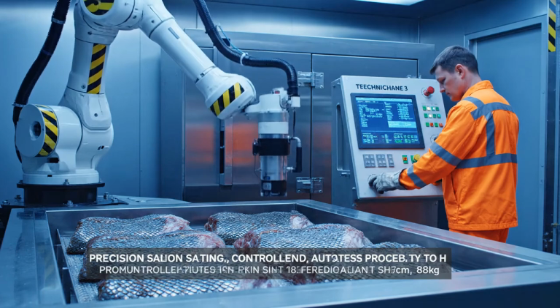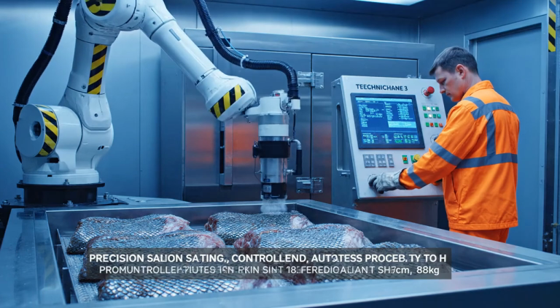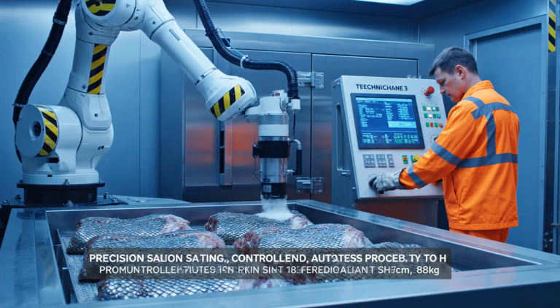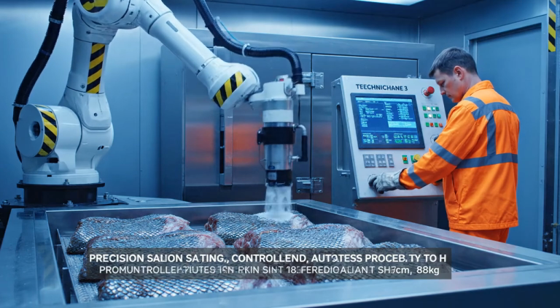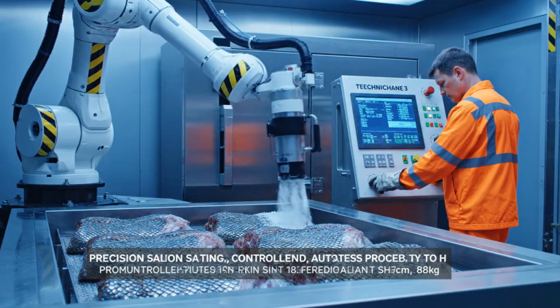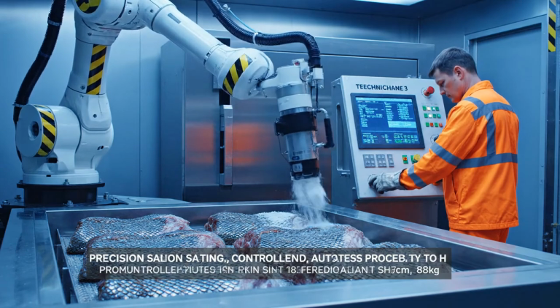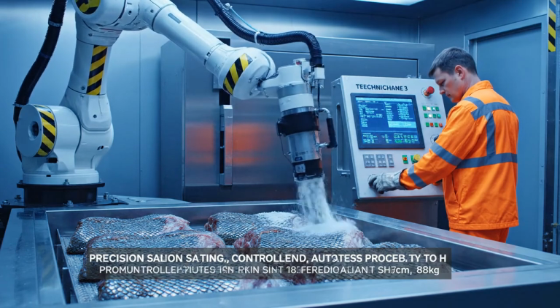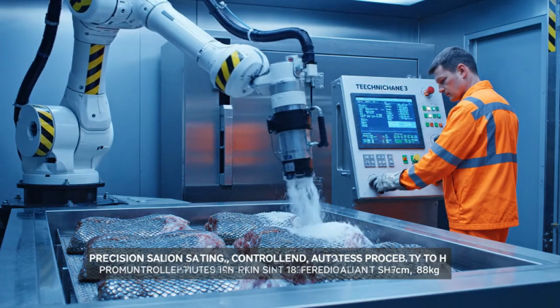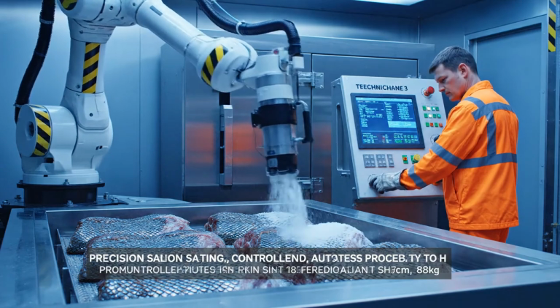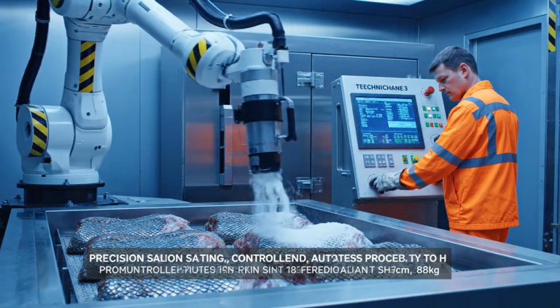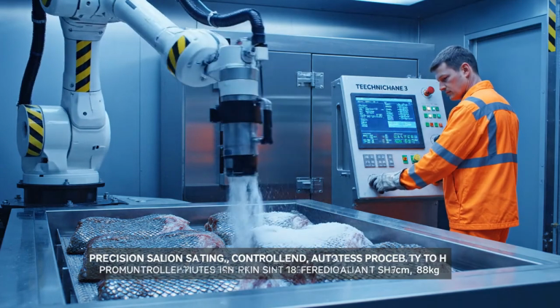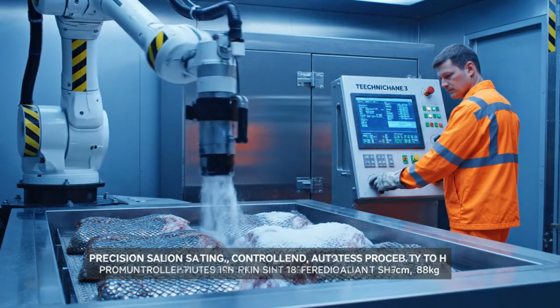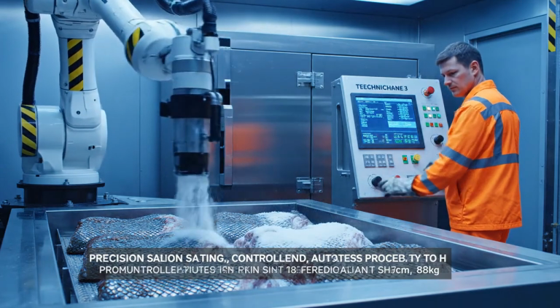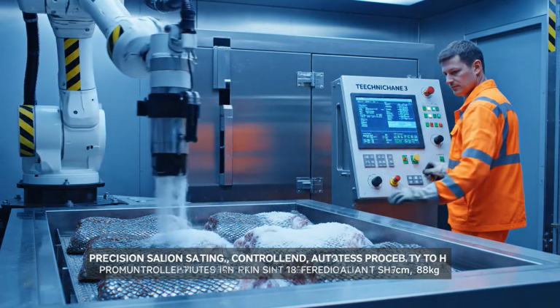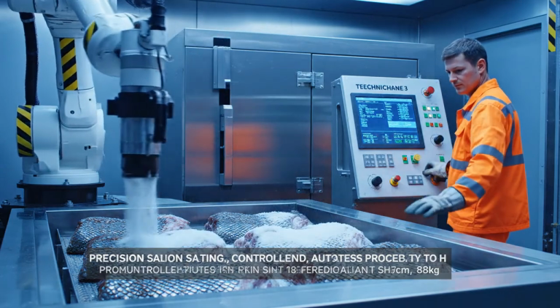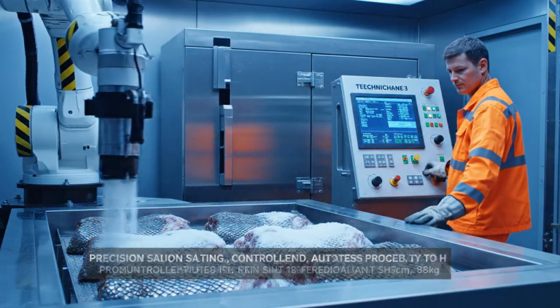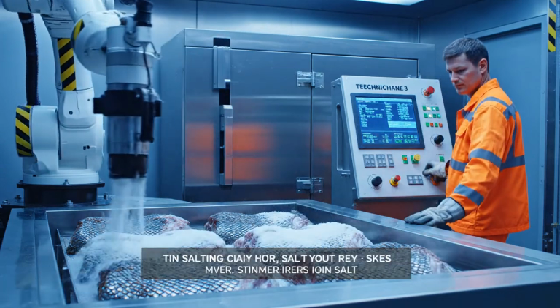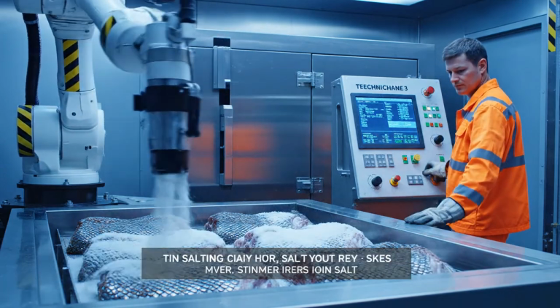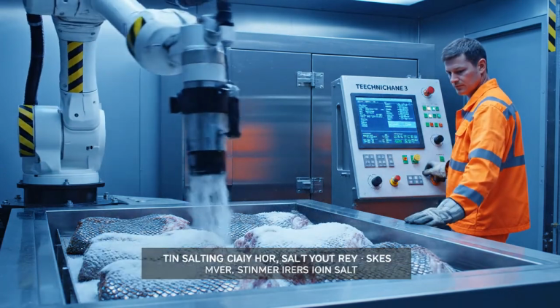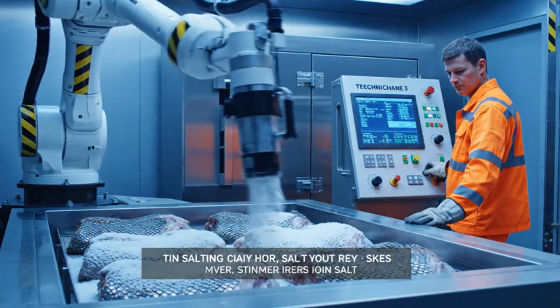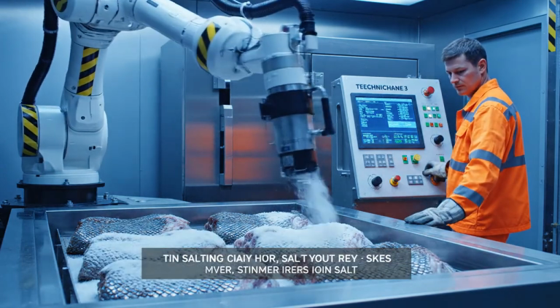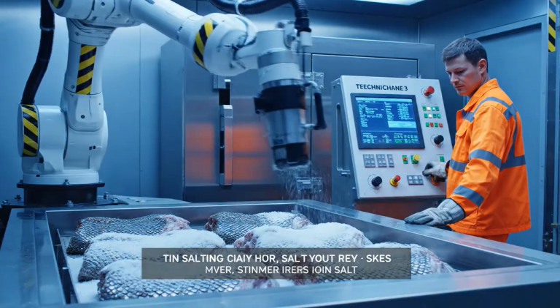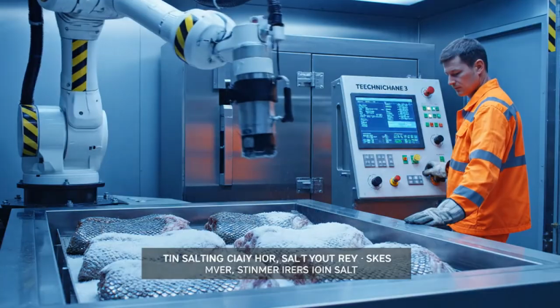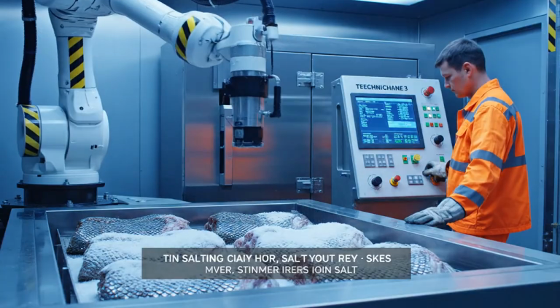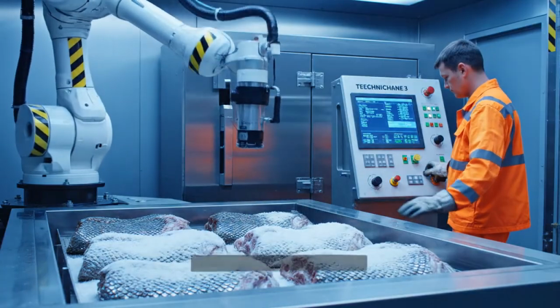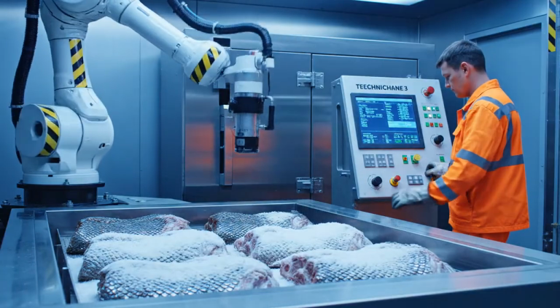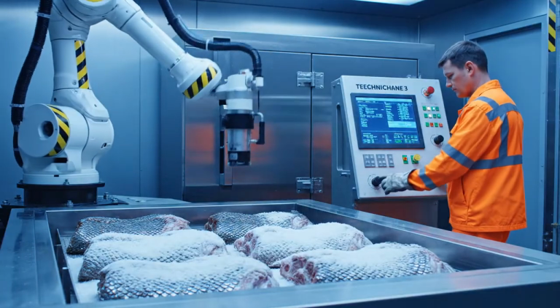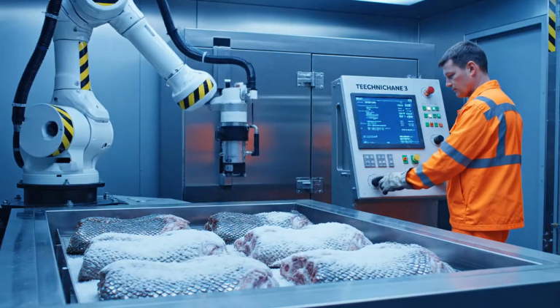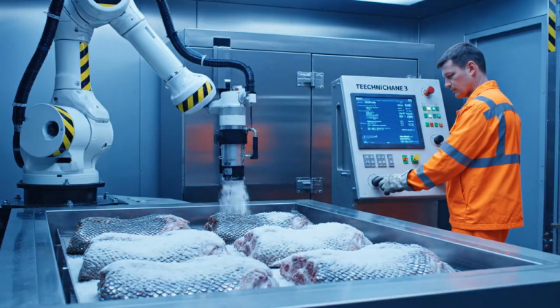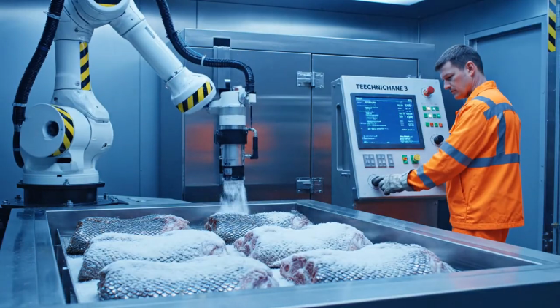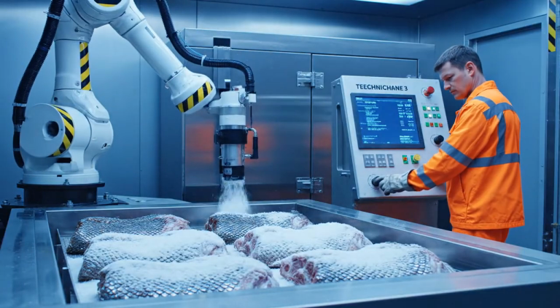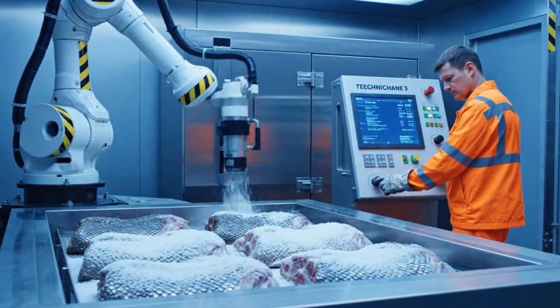Precision salting: a controlled, automated process to halt natural degradation and preserve the scale structure.